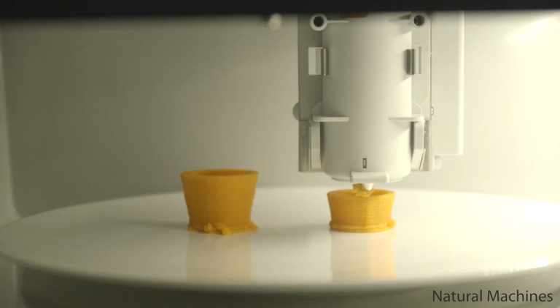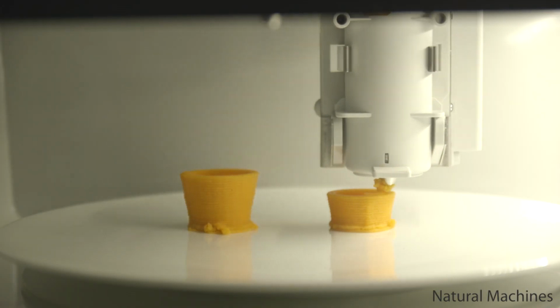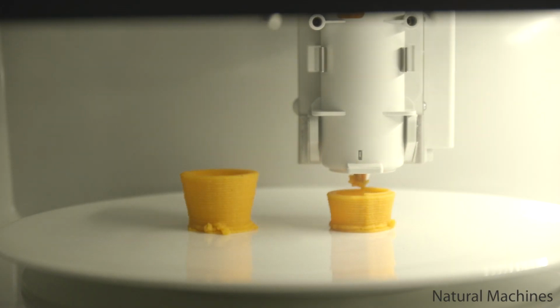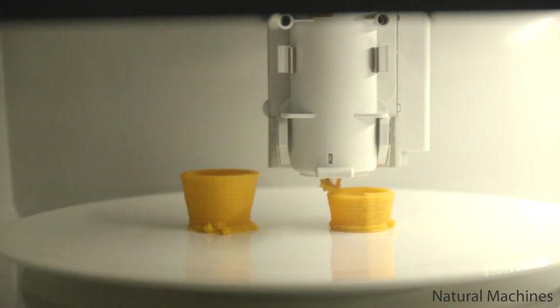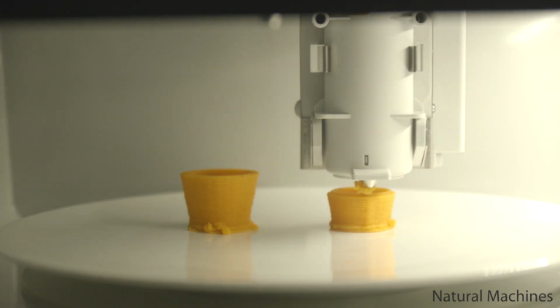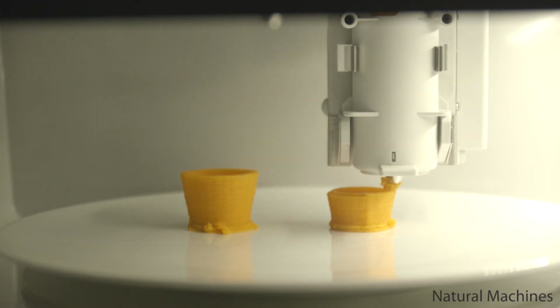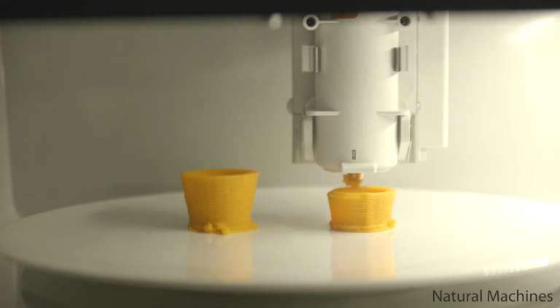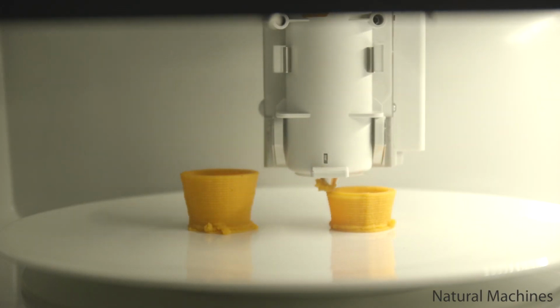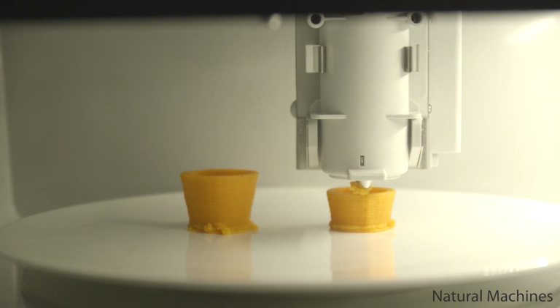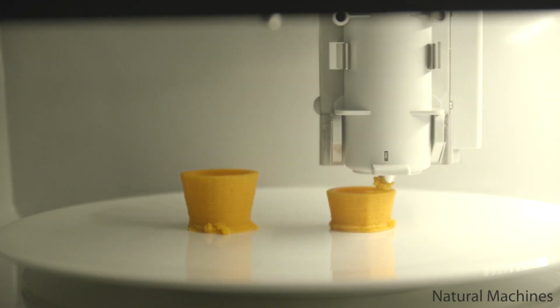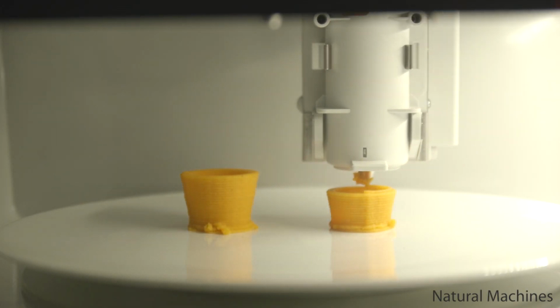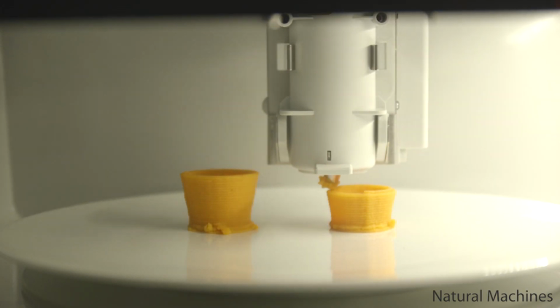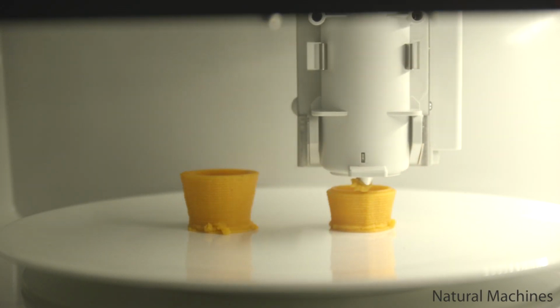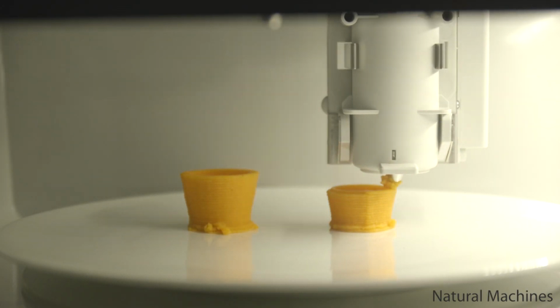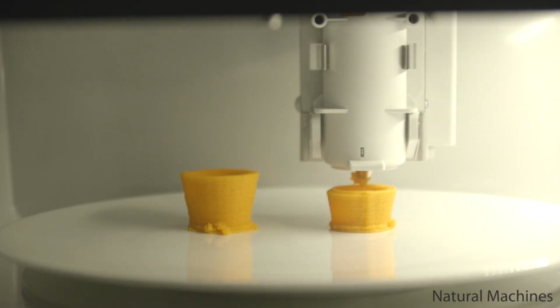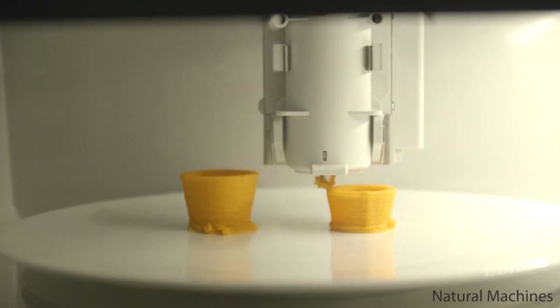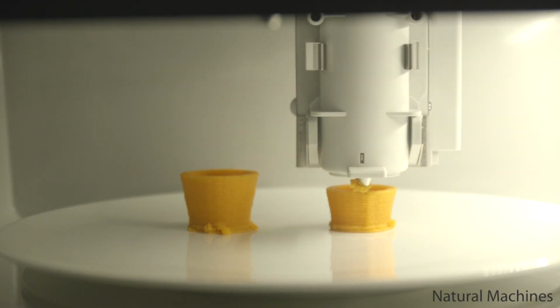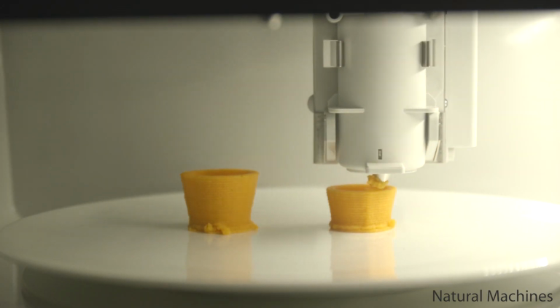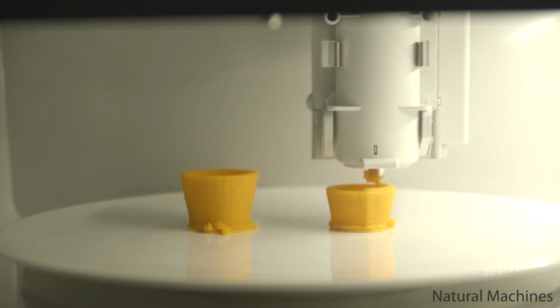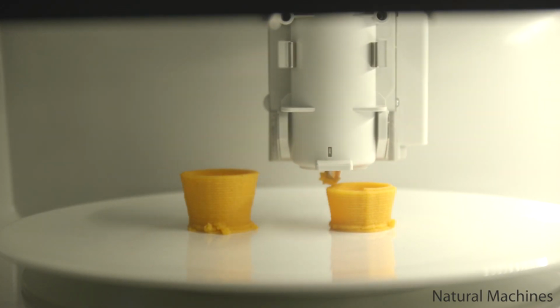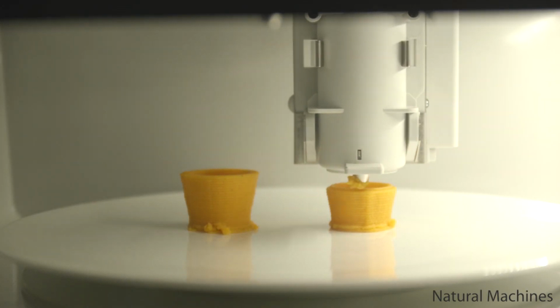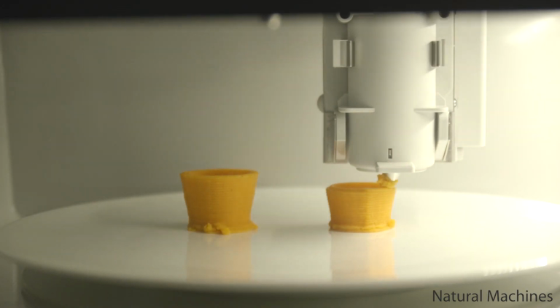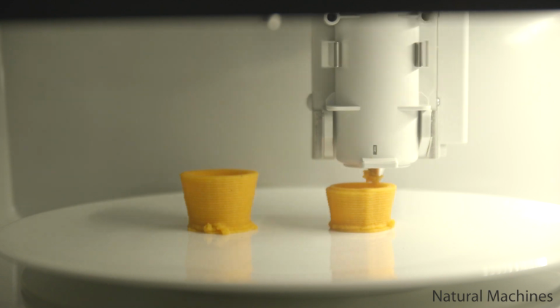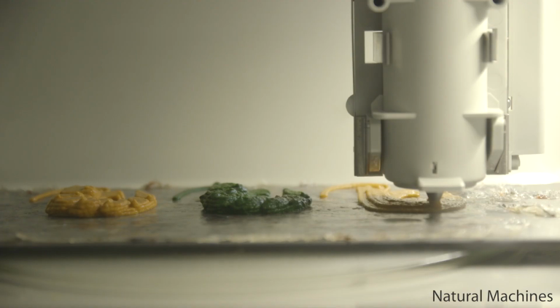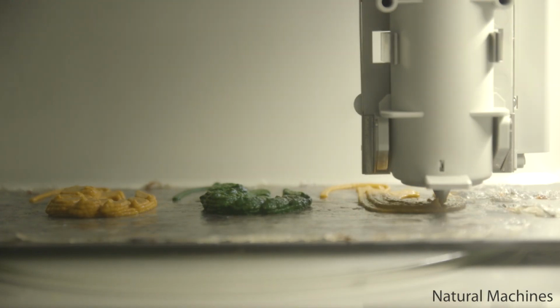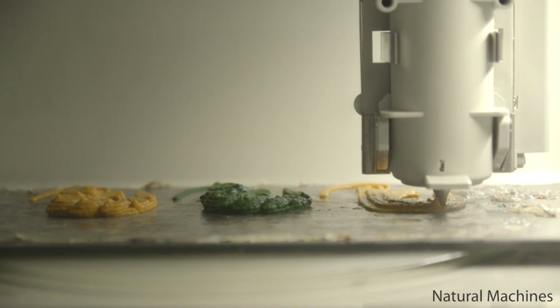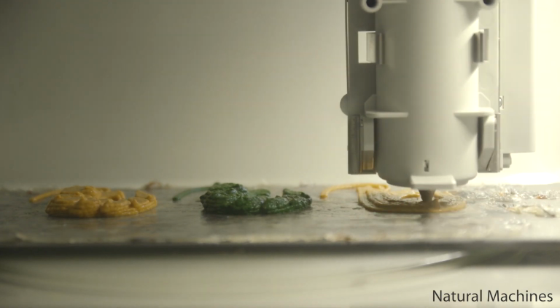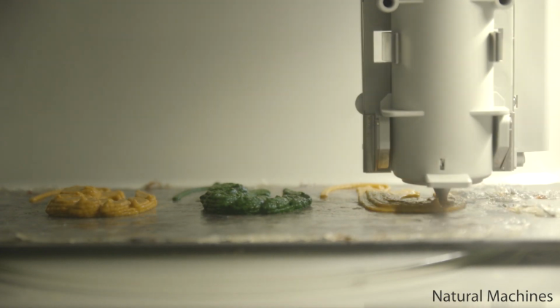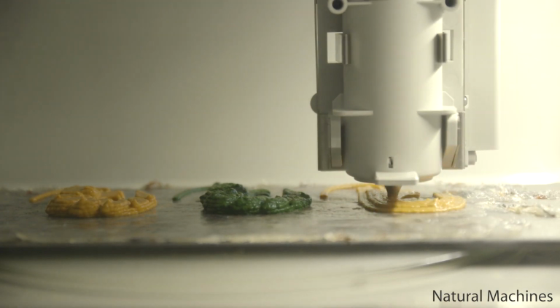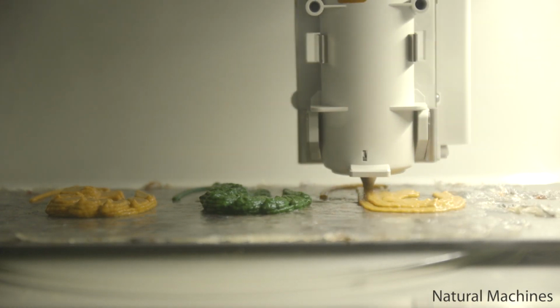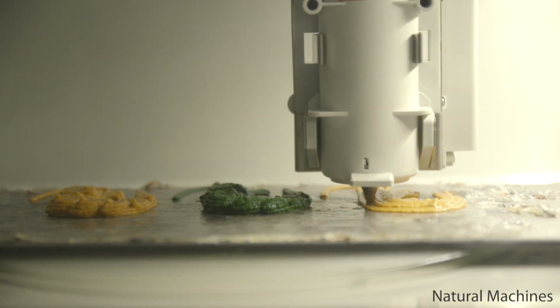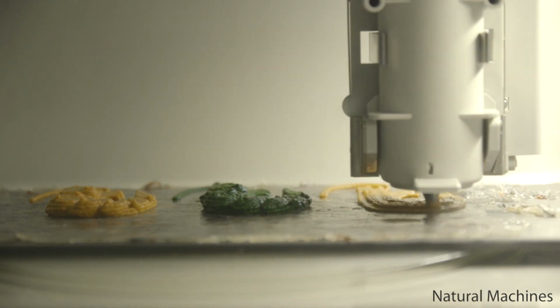But 3D printed food has come a long way since then, and it's being proposed to be used for more than just fantastical menu items.